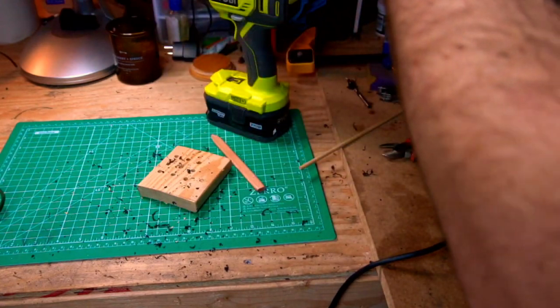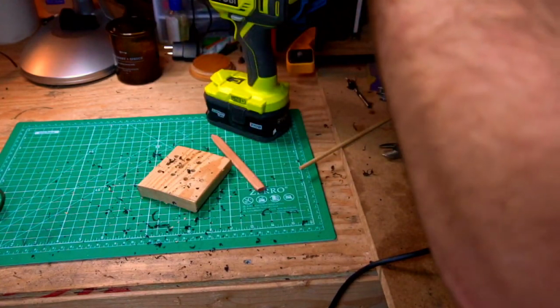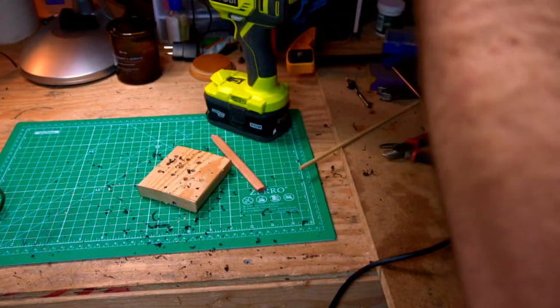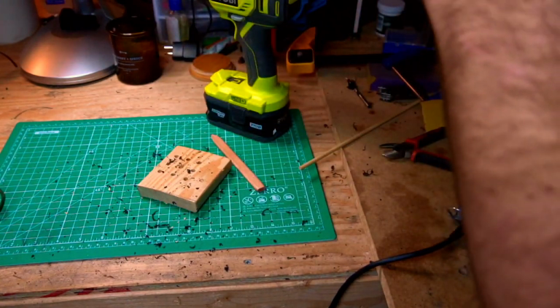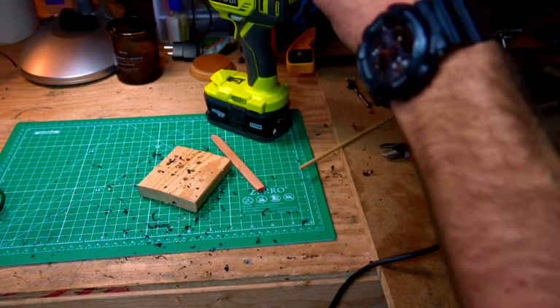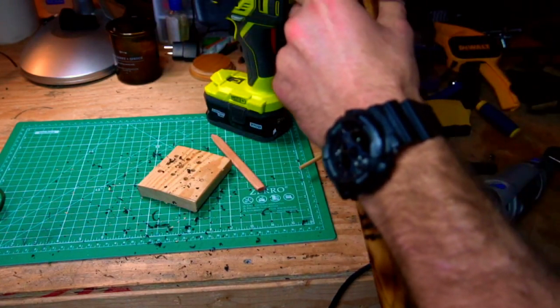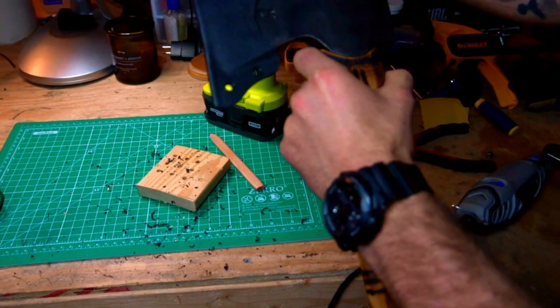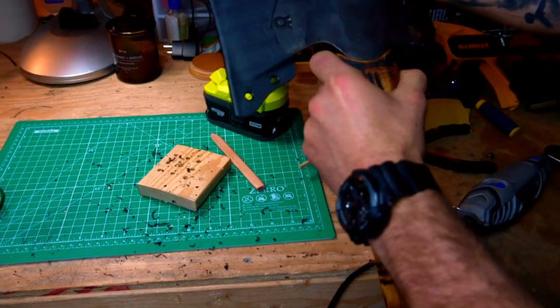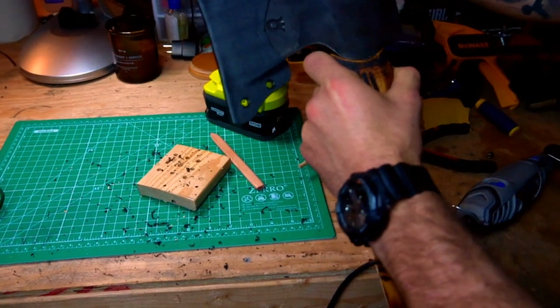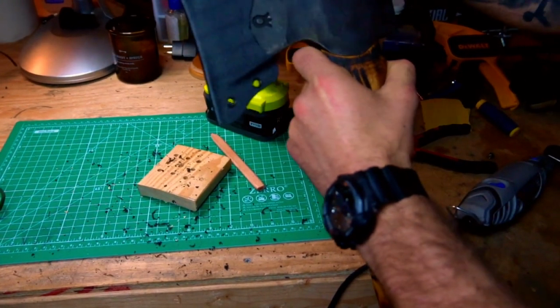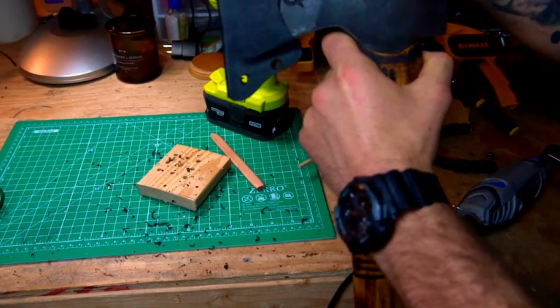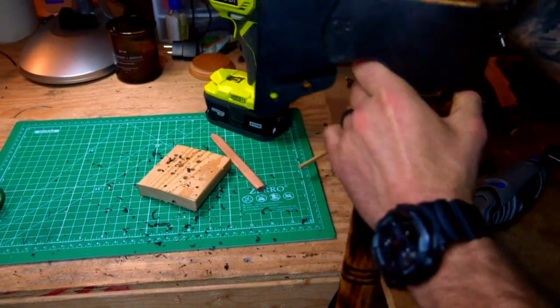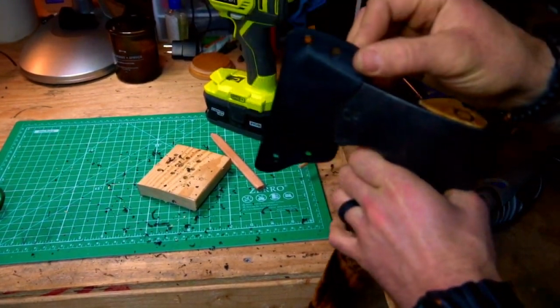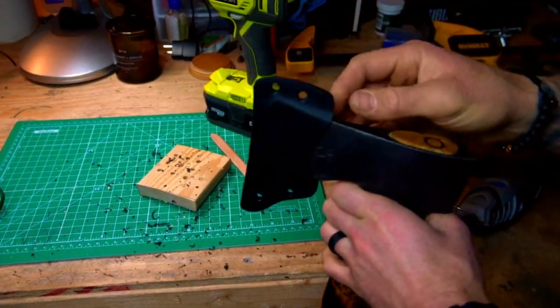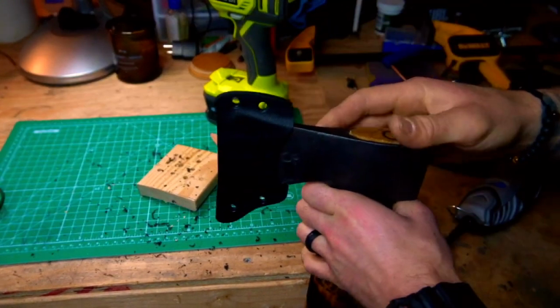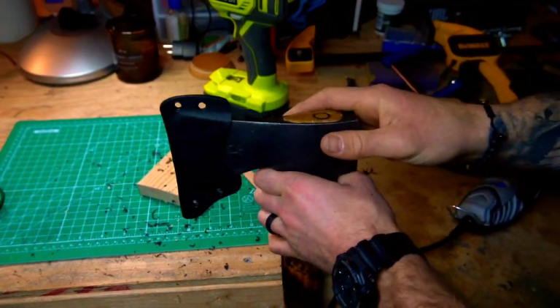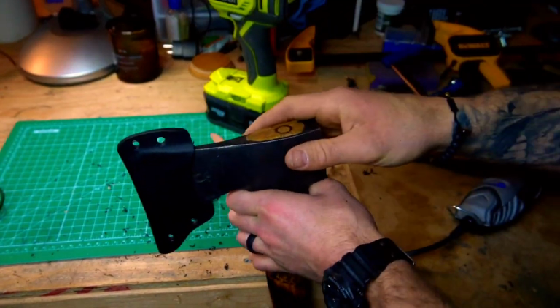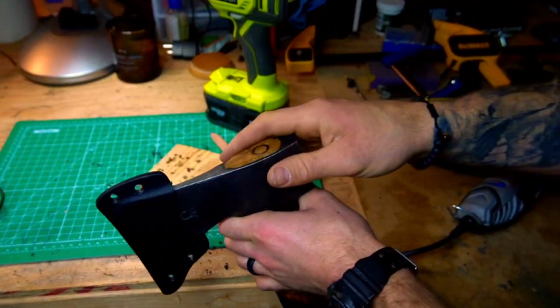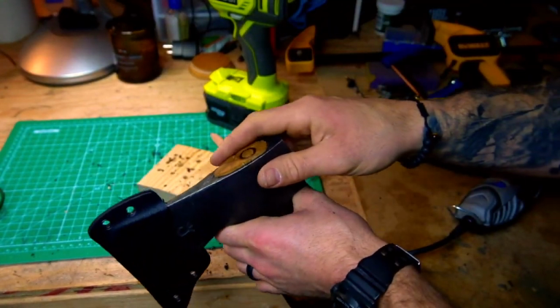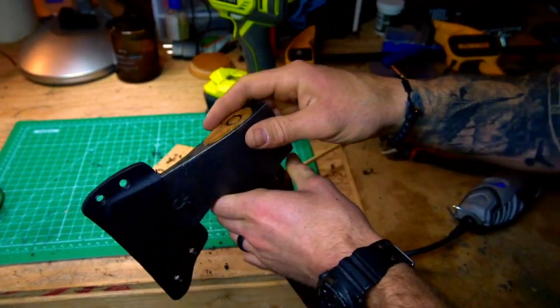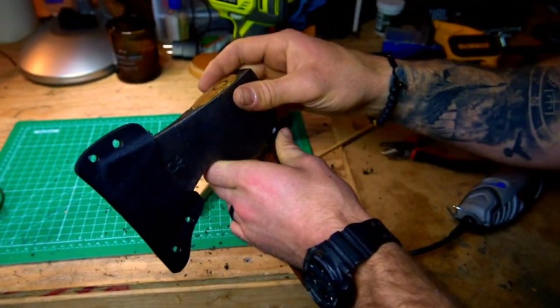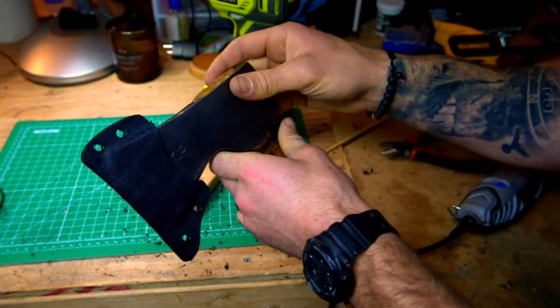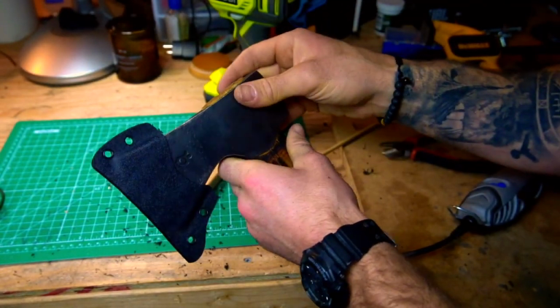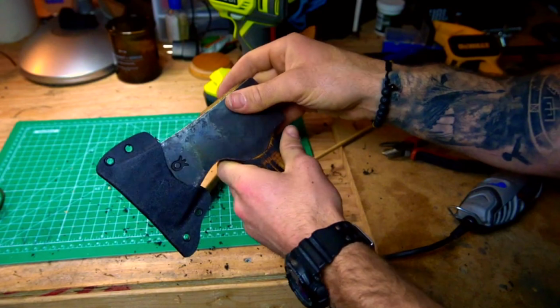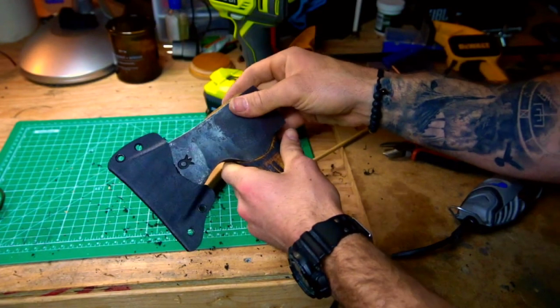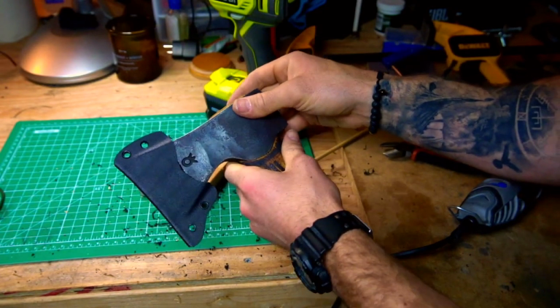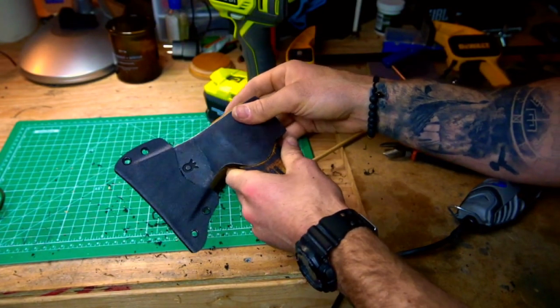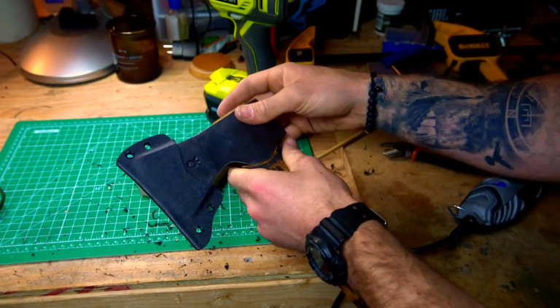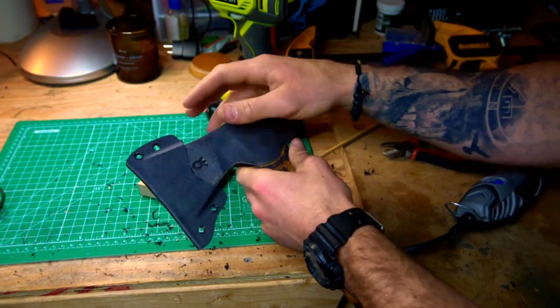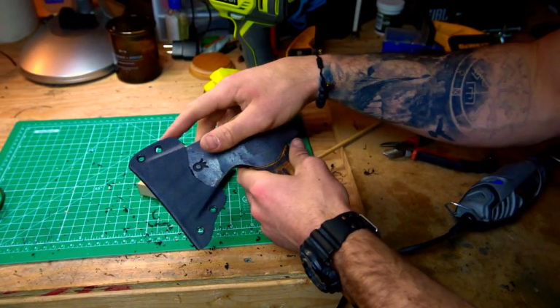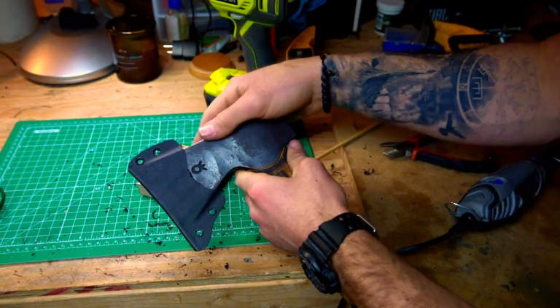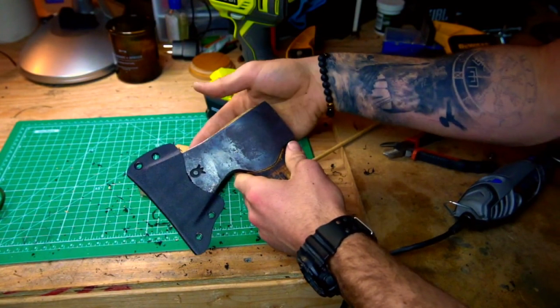As you can see, it fits pretty good — I'm actually pretty happy with that. It's got that nice little kydex click that you're used to hearing.